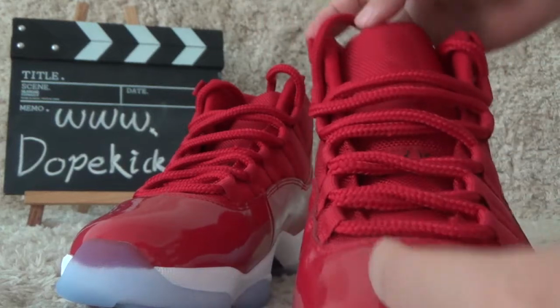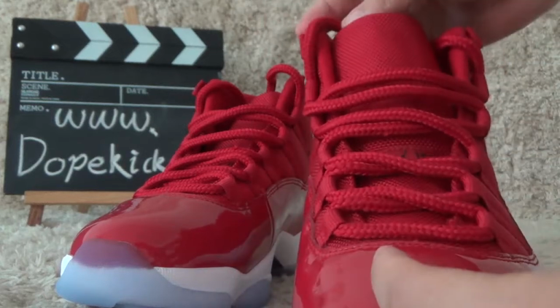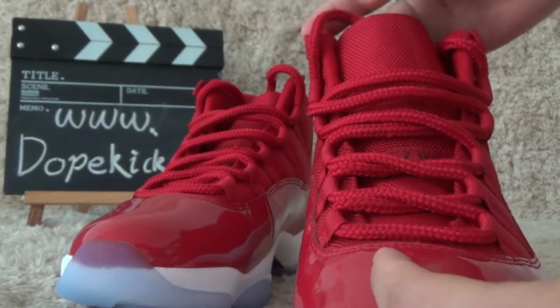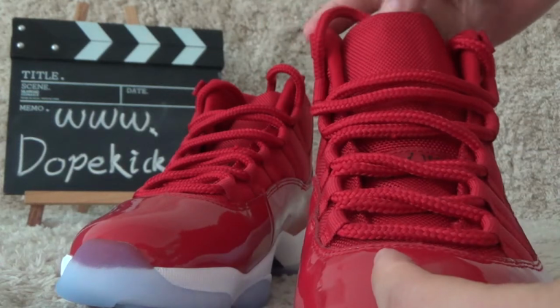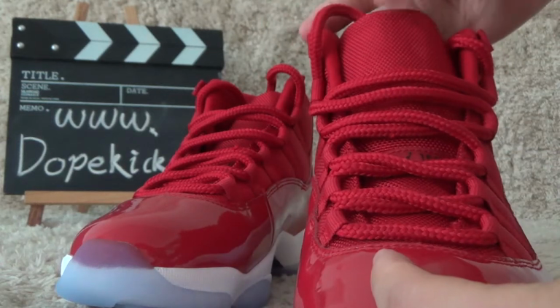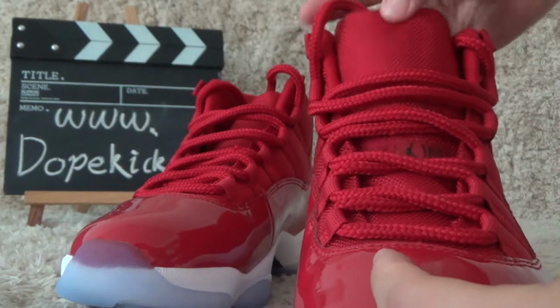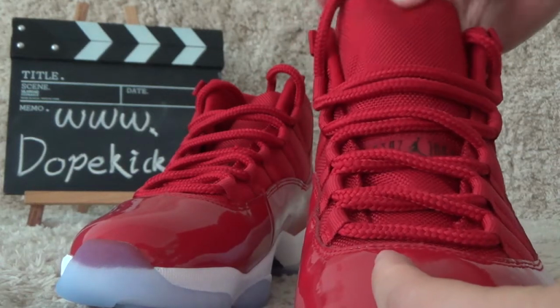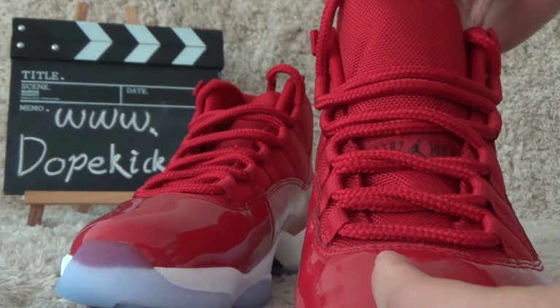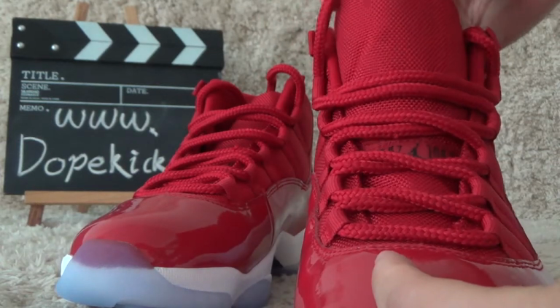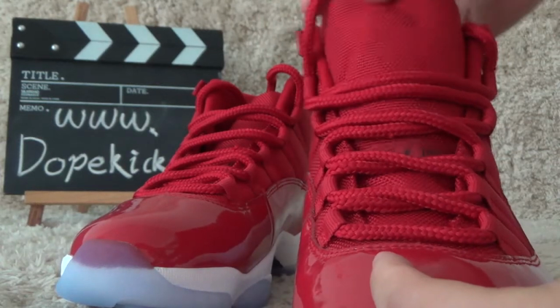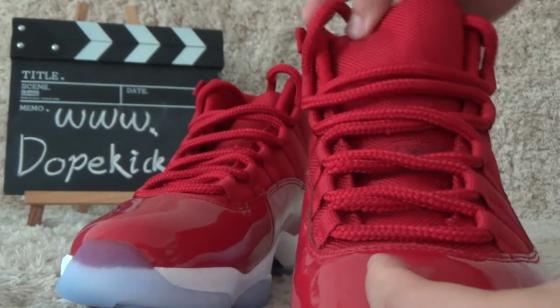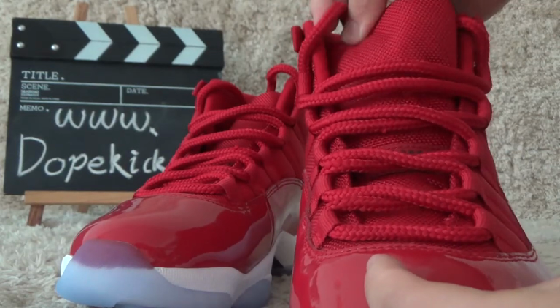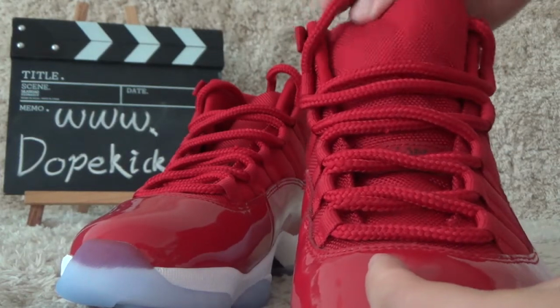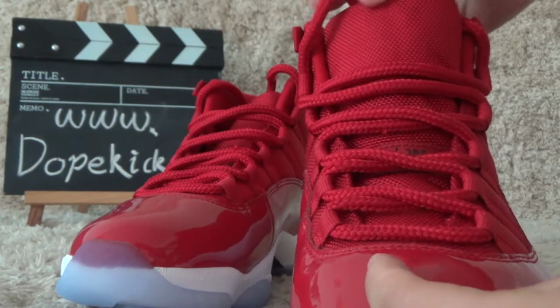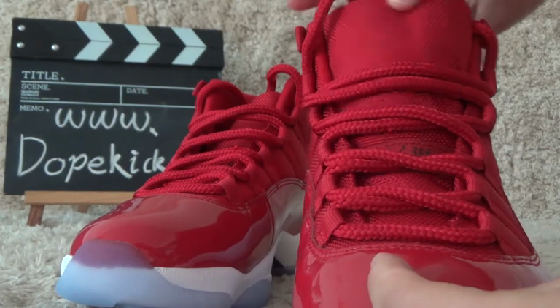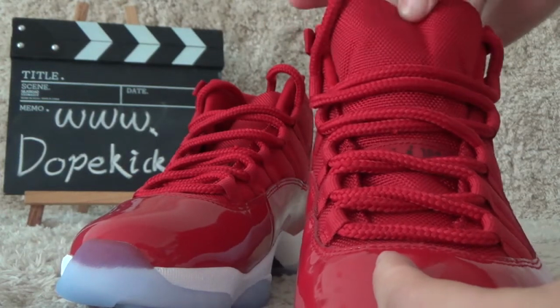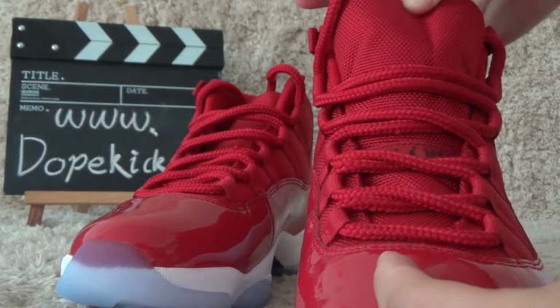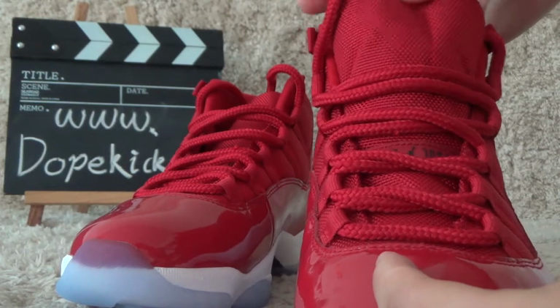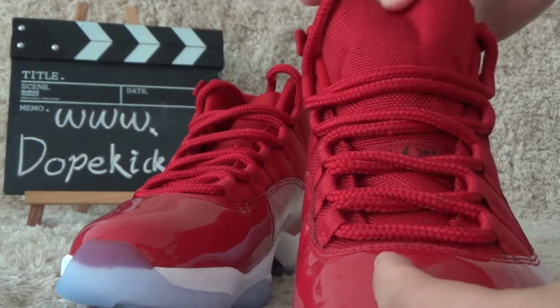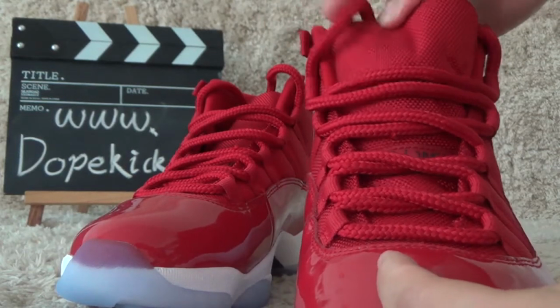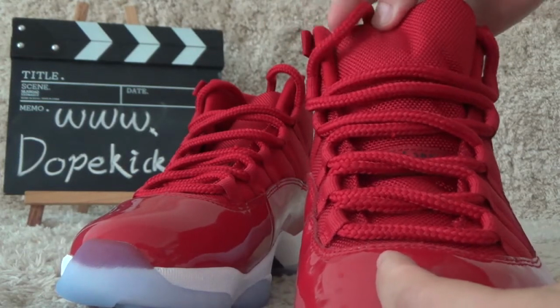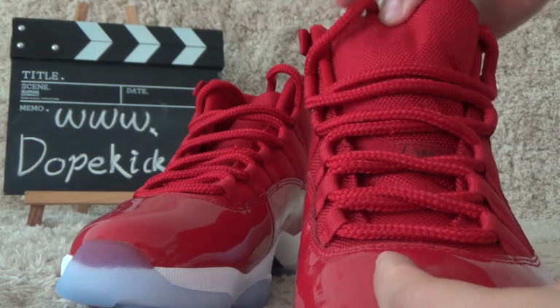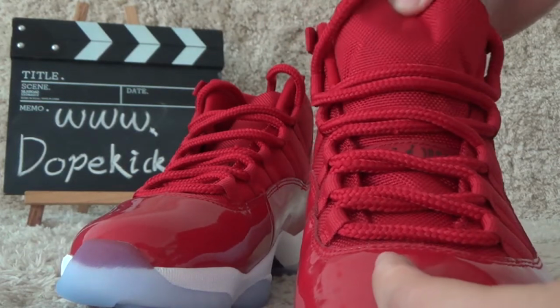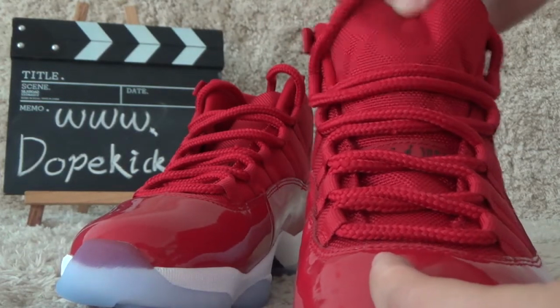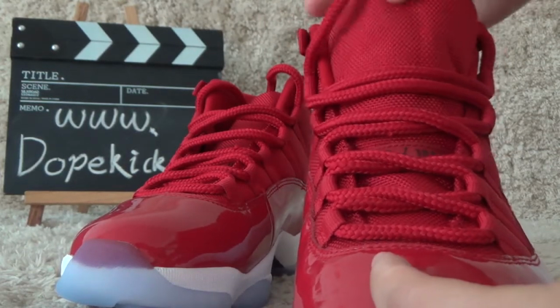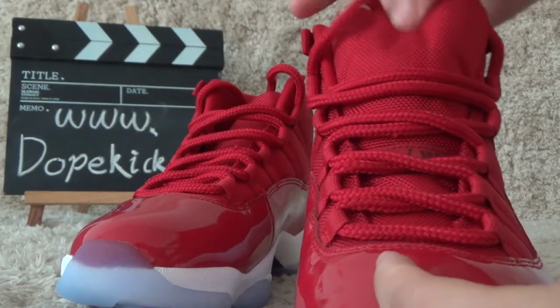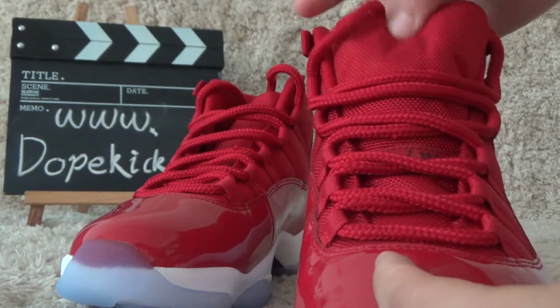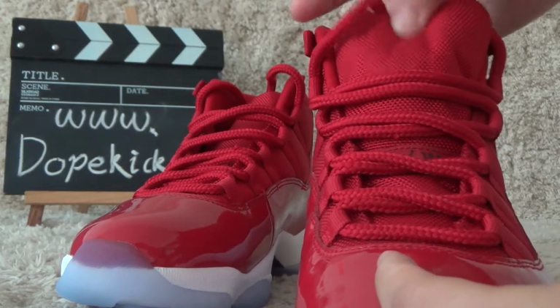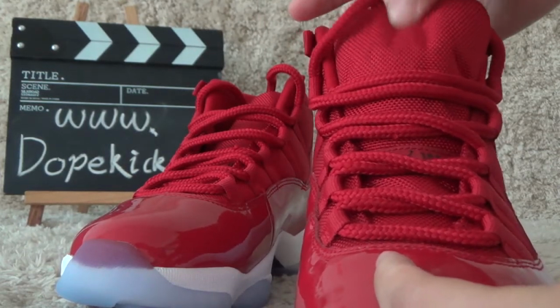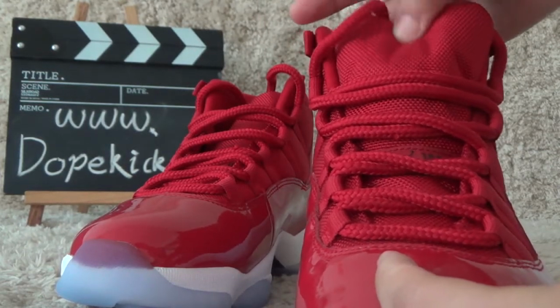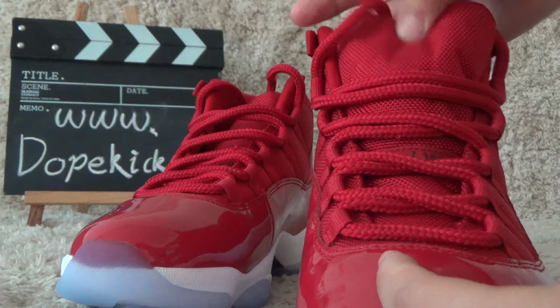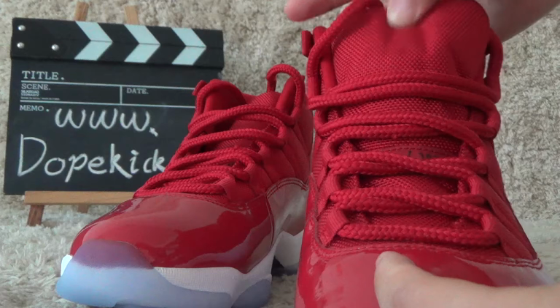And for the tongue, it's red color. It's so soft.